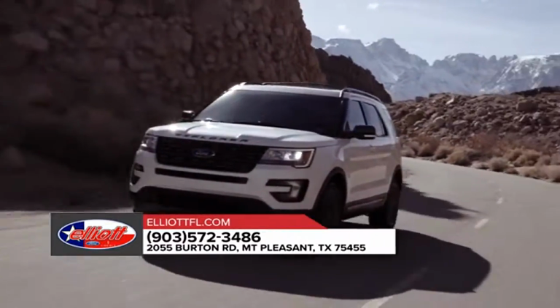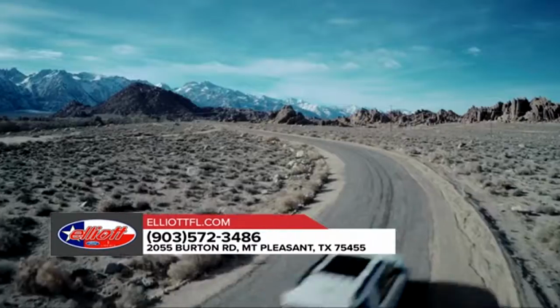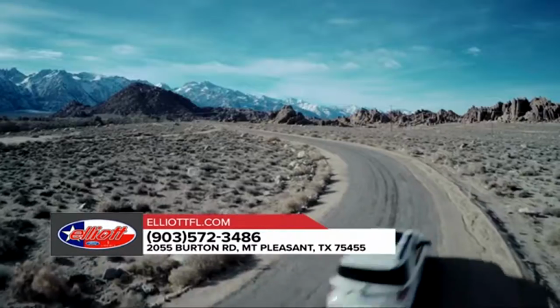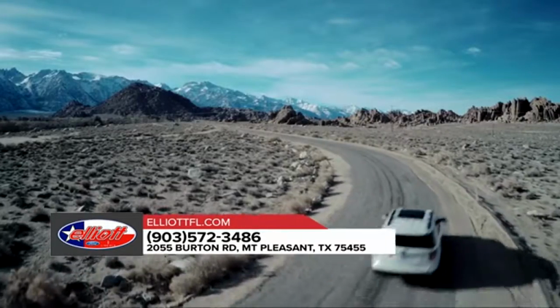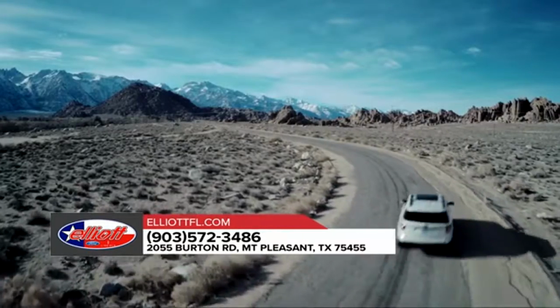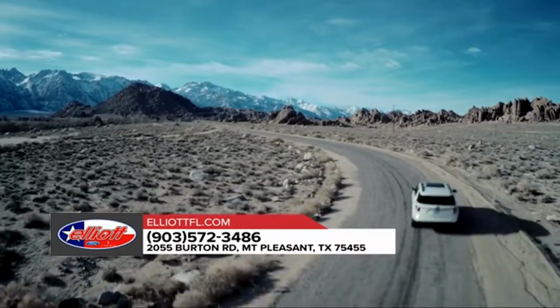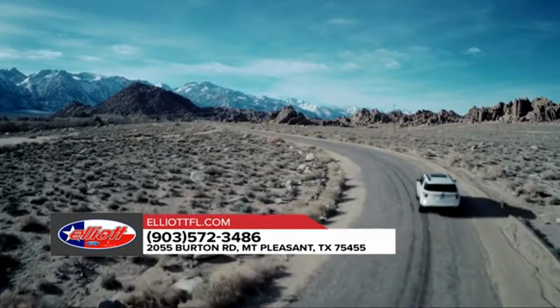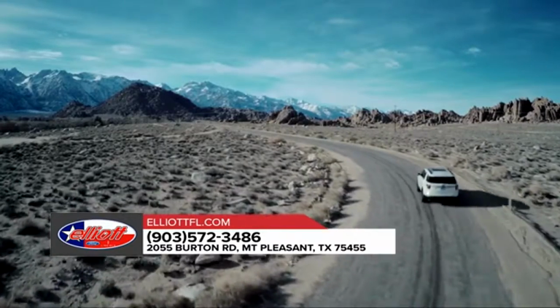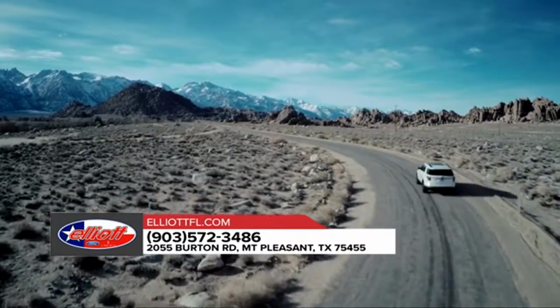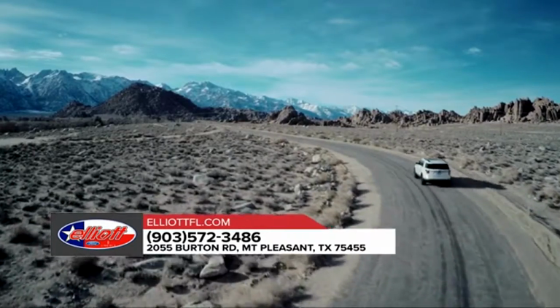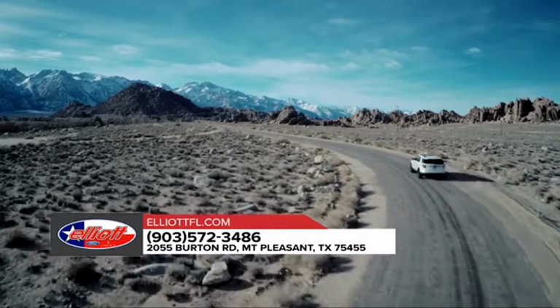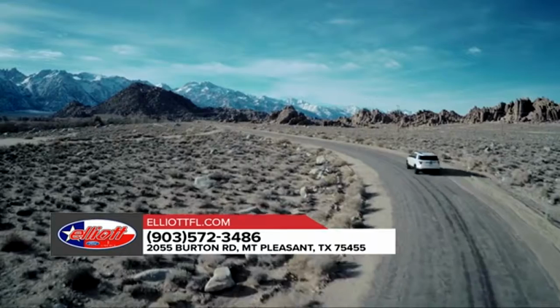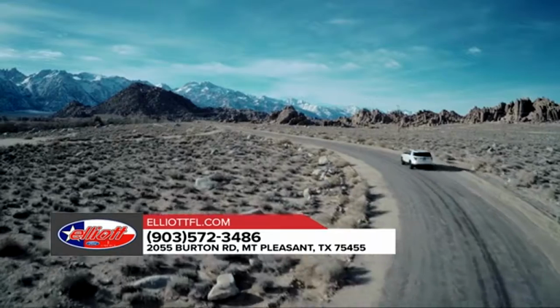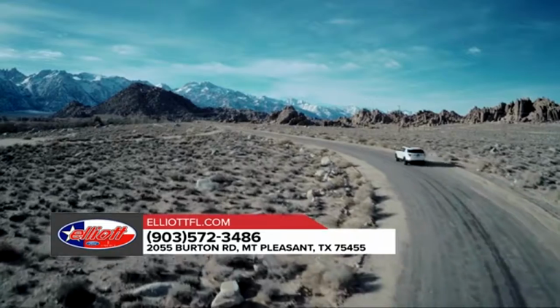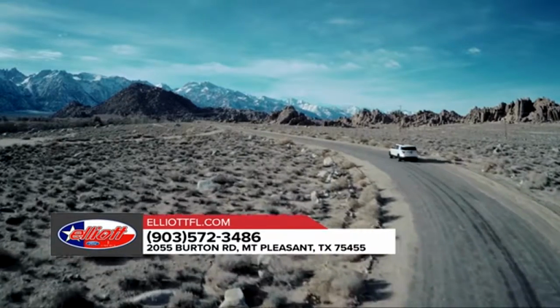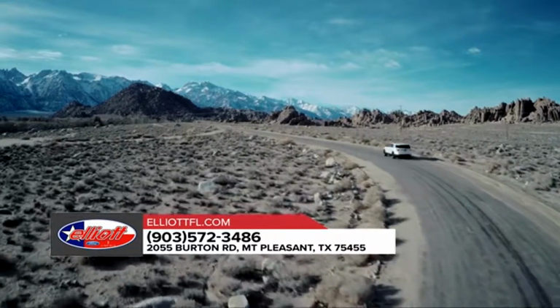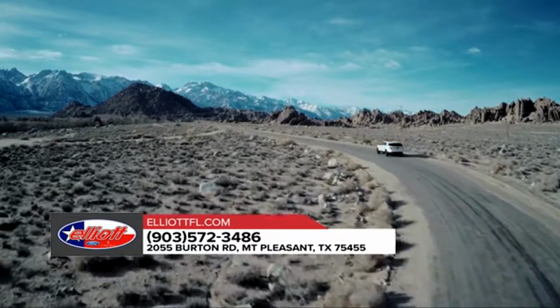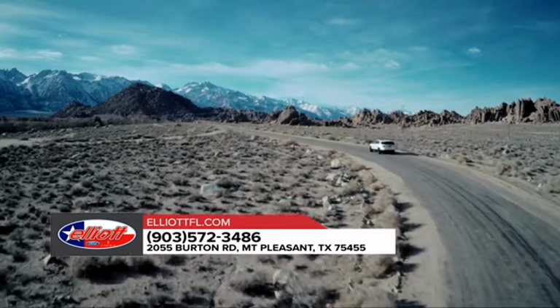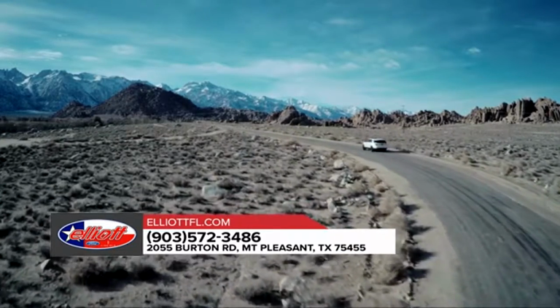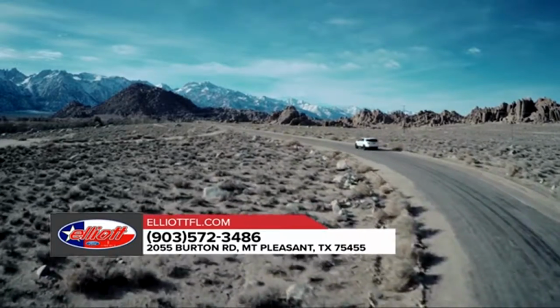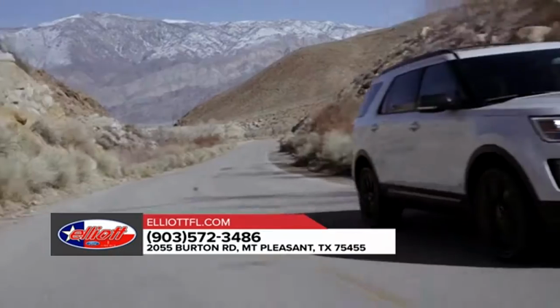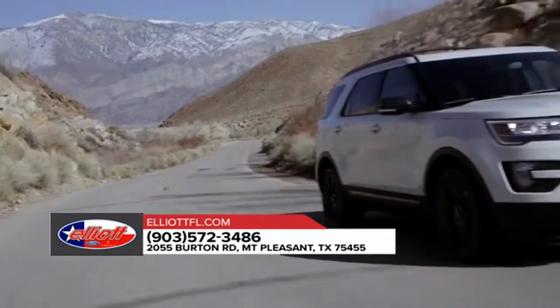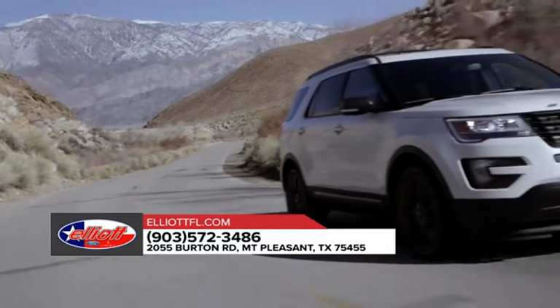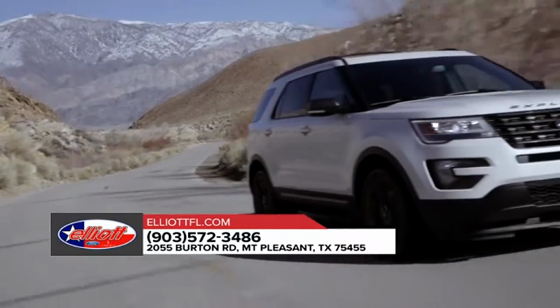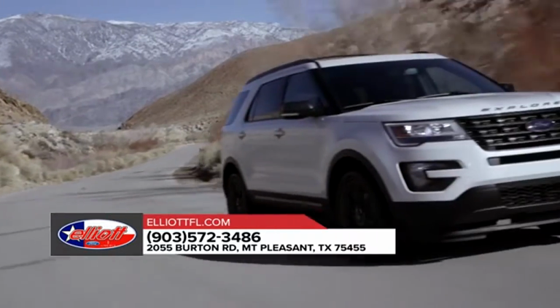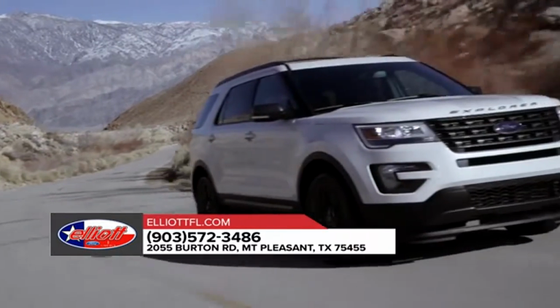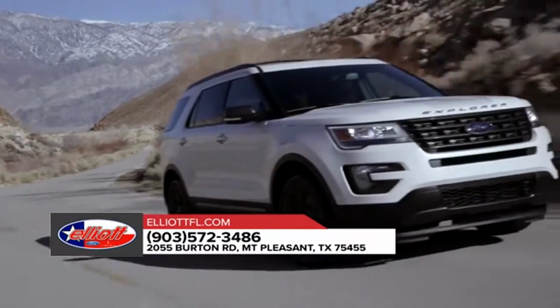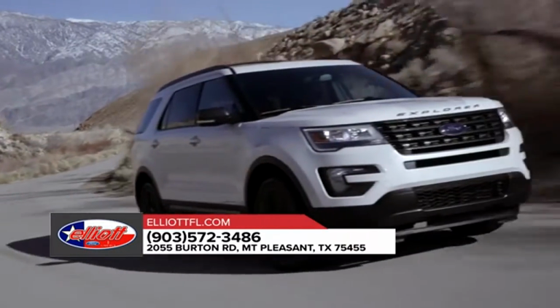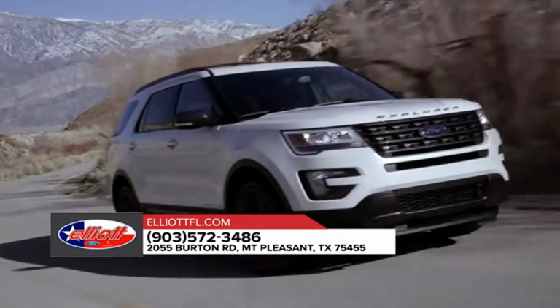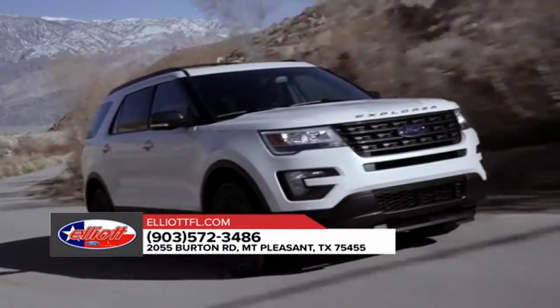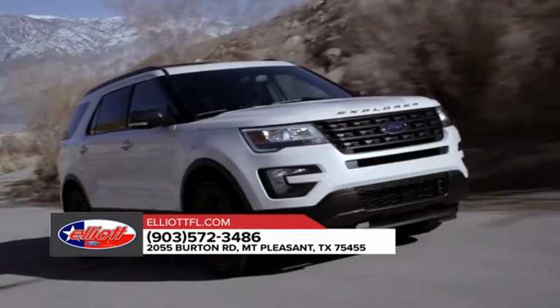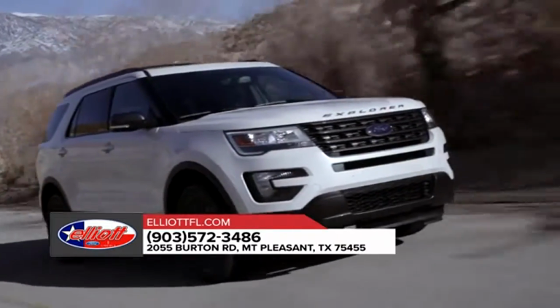Which means you can load up the whole gang and all your gear while still having a comfortable space for you and your passengers to ride in.